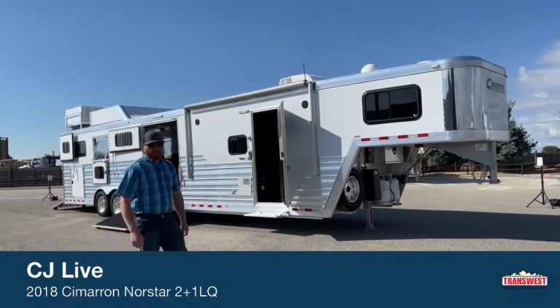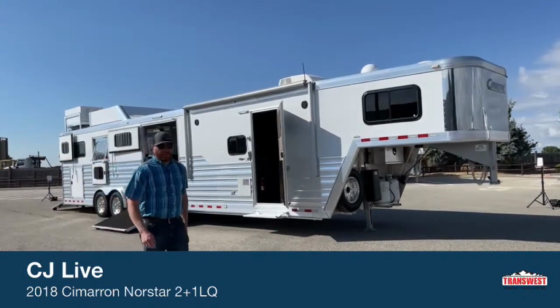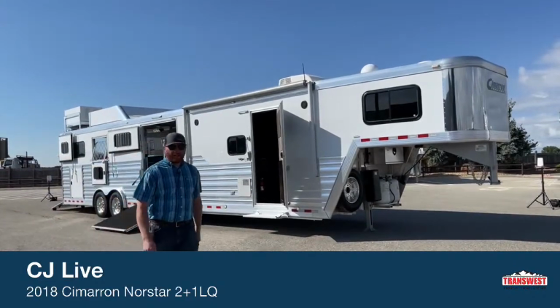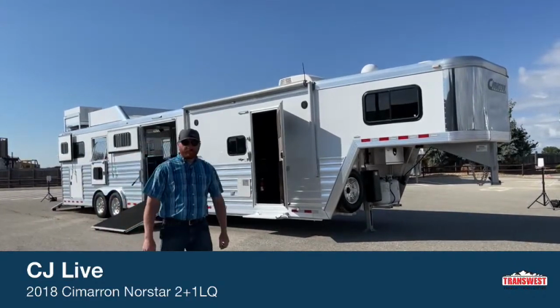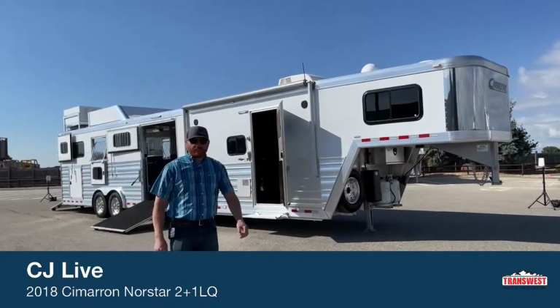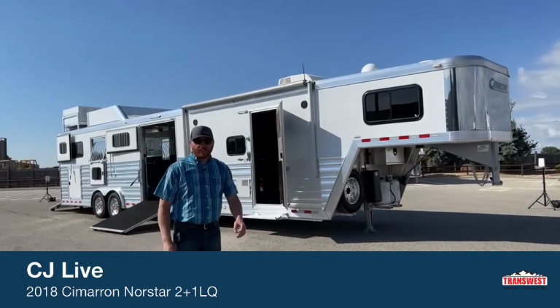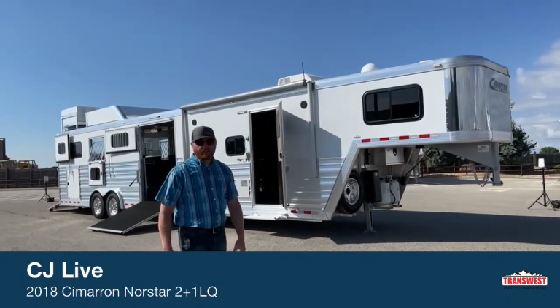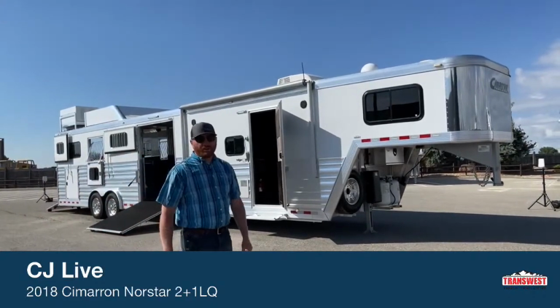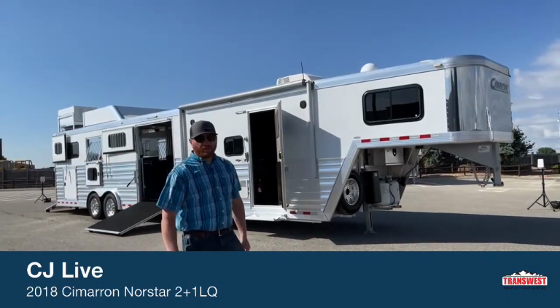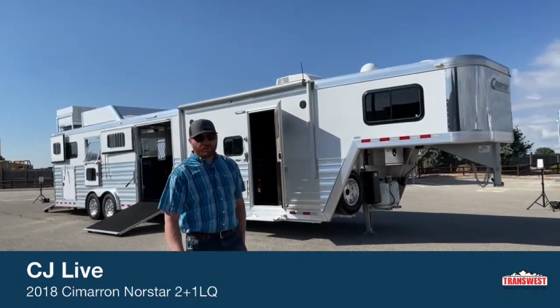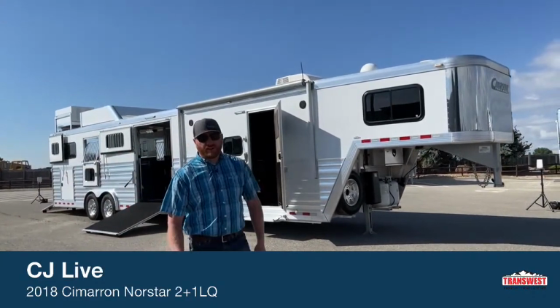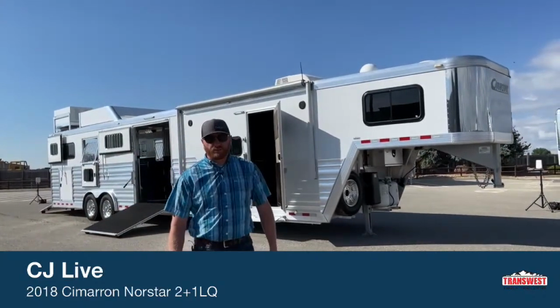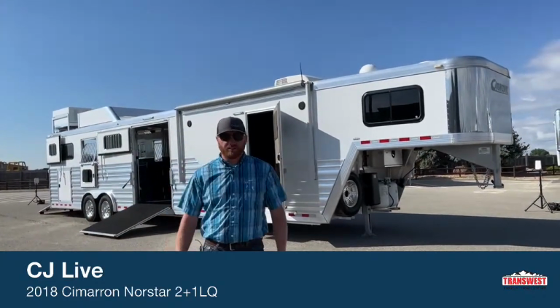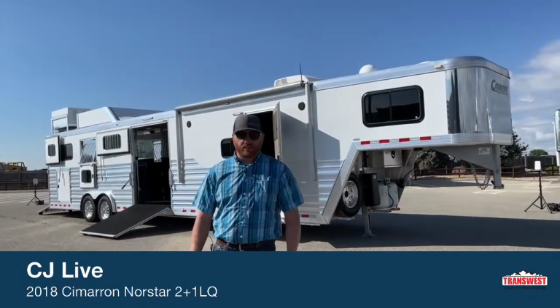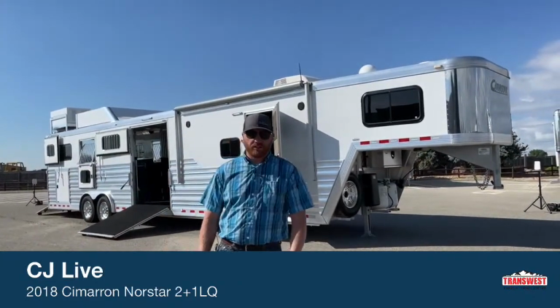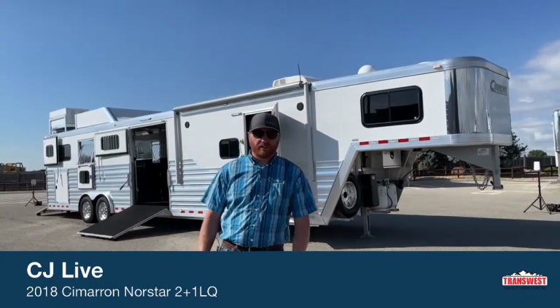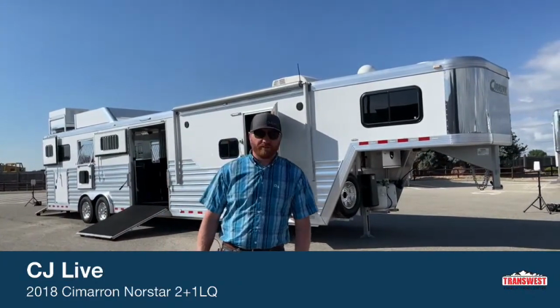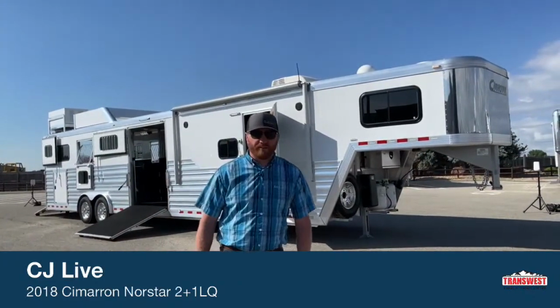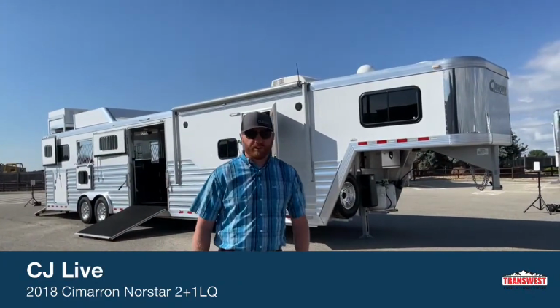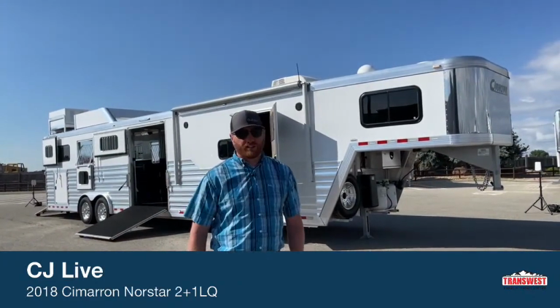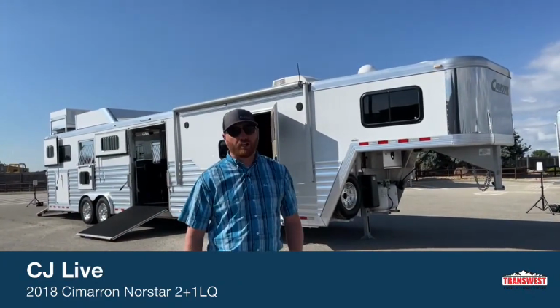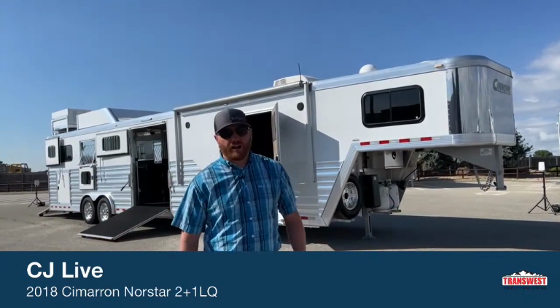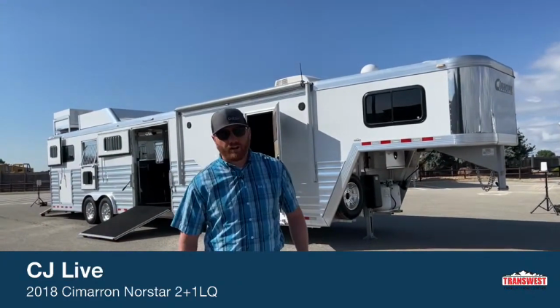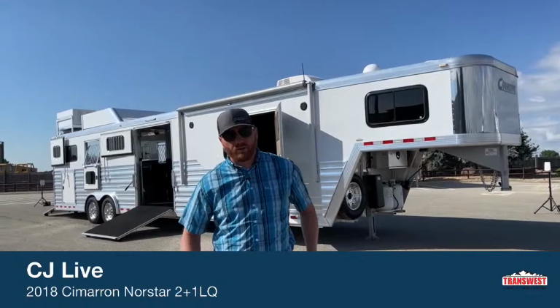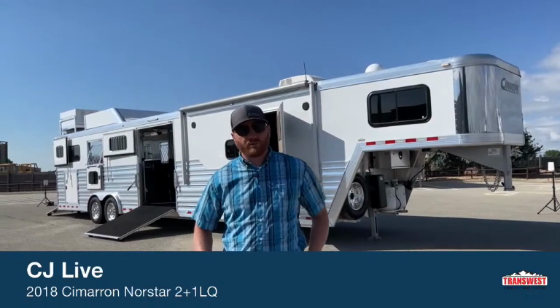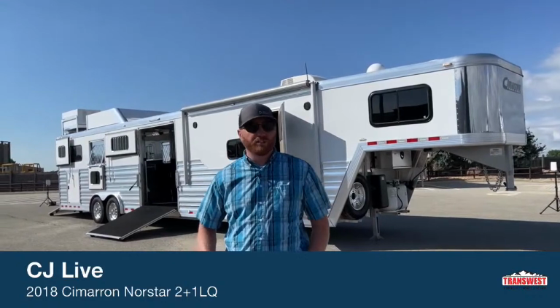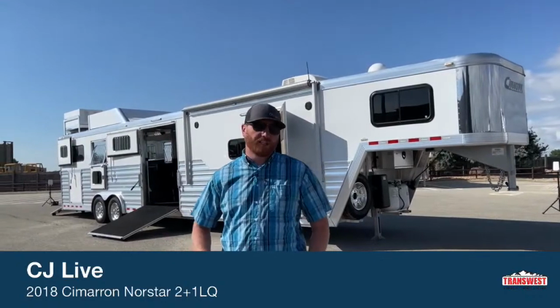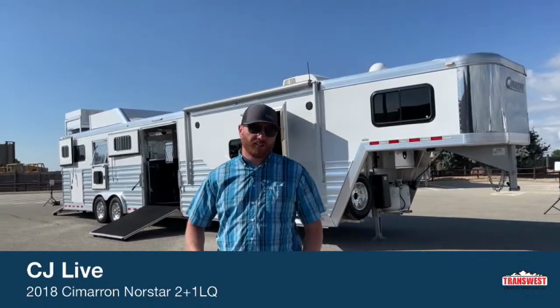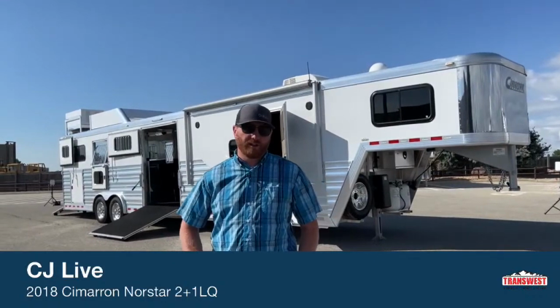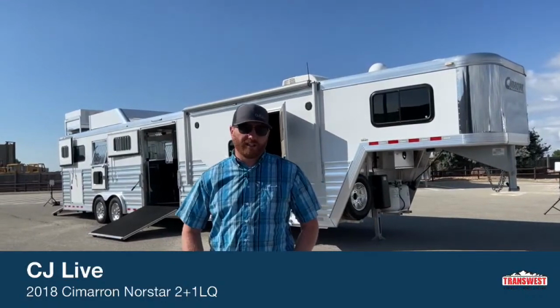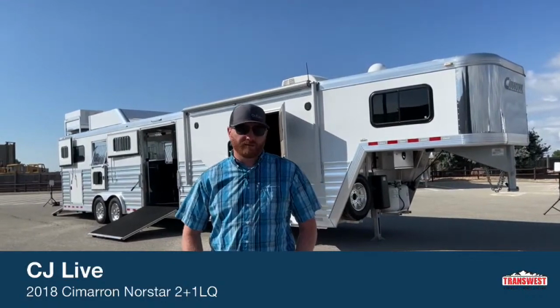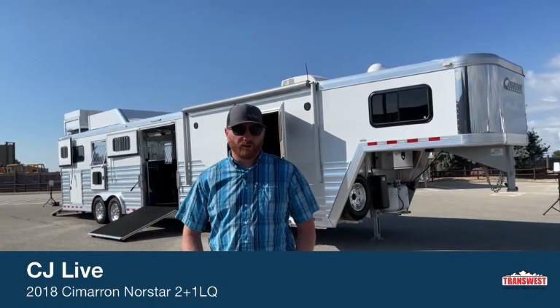Hi, I'm CJ Altenberg with TransWest Truck Trailer RV in Frederick, Colorado. We appreciate you tuning in this morning.